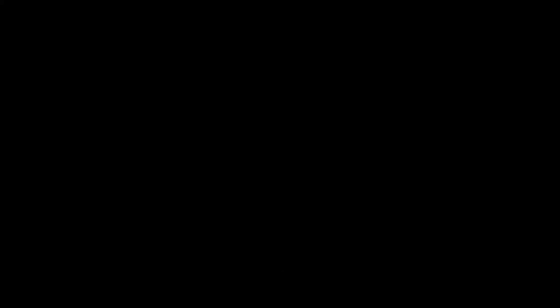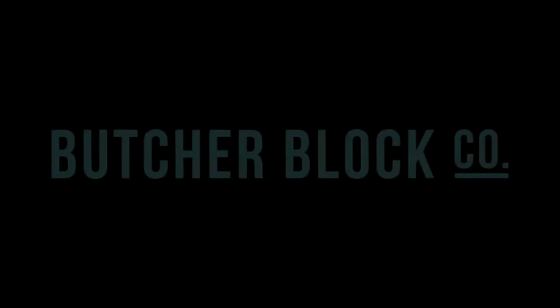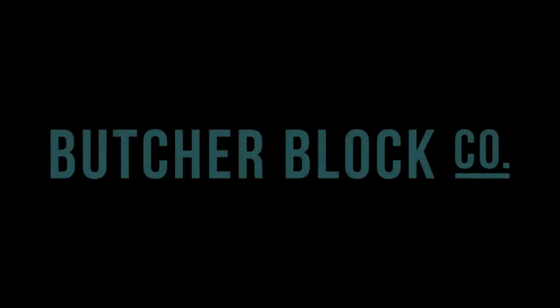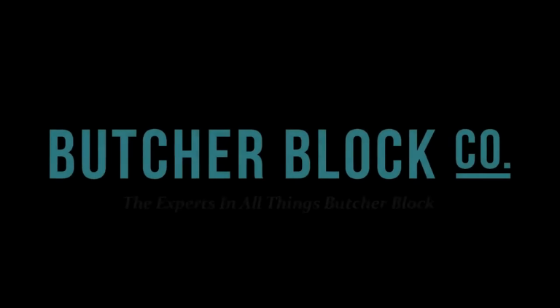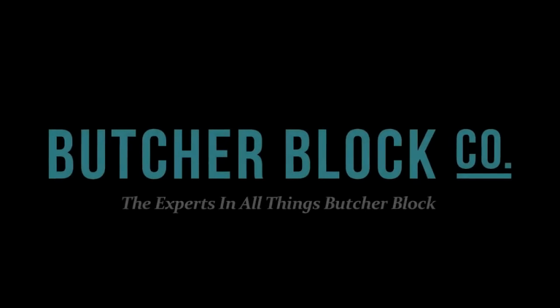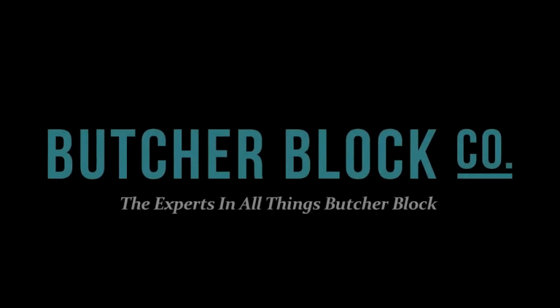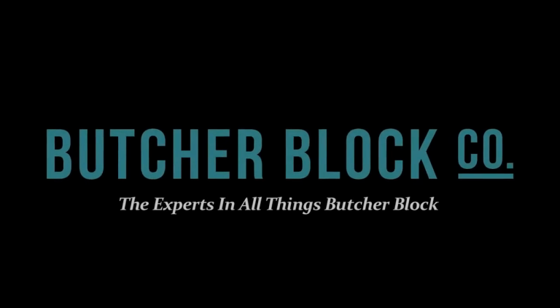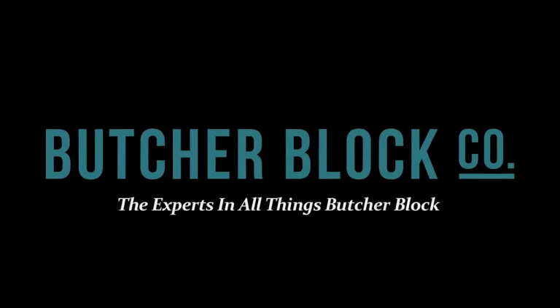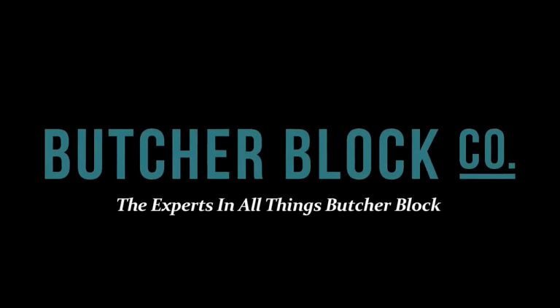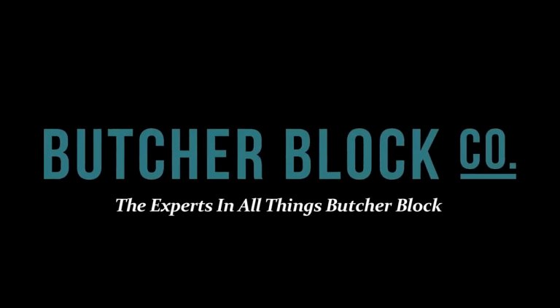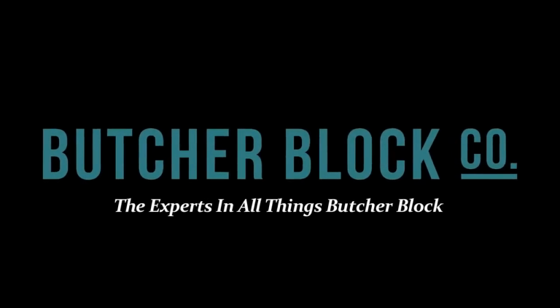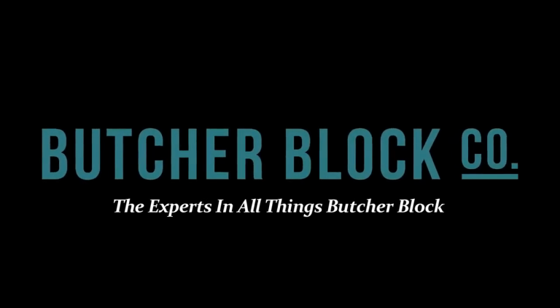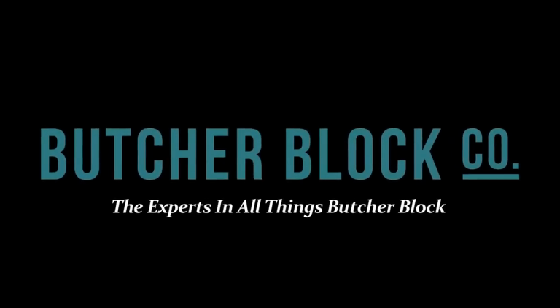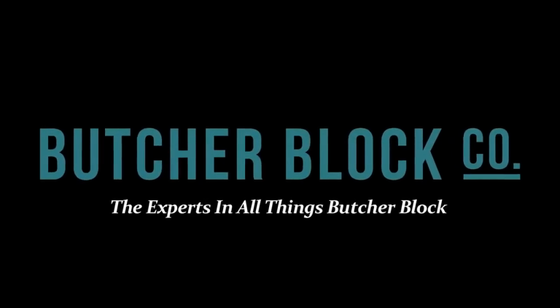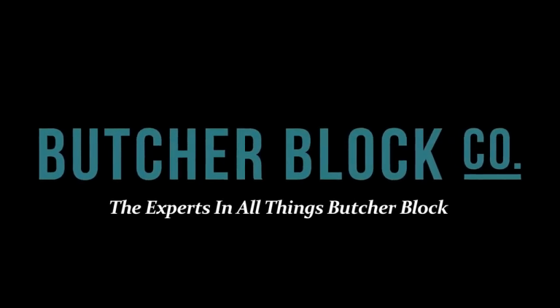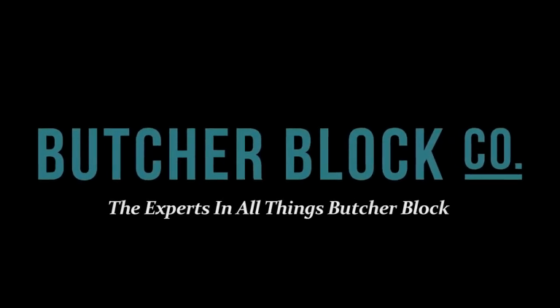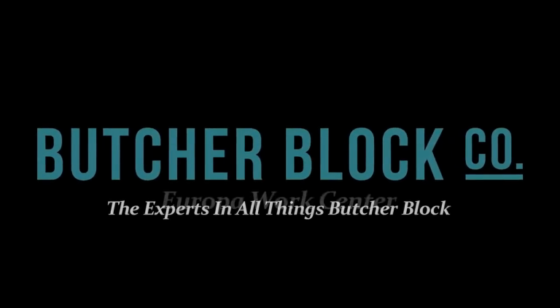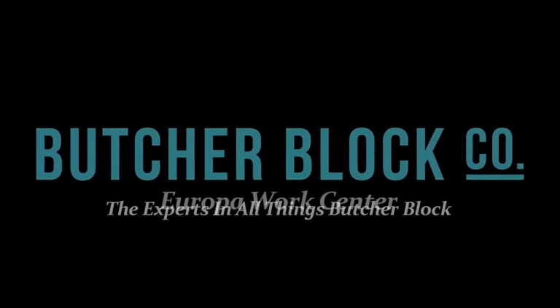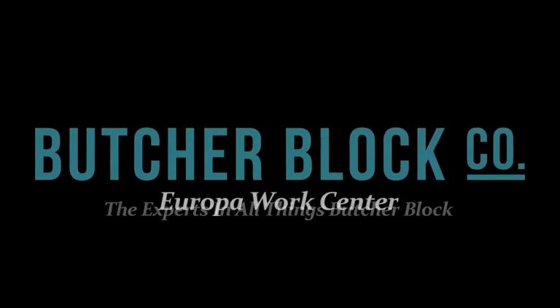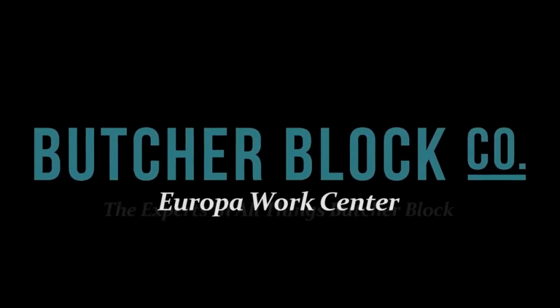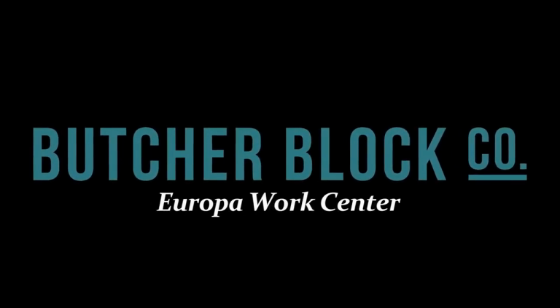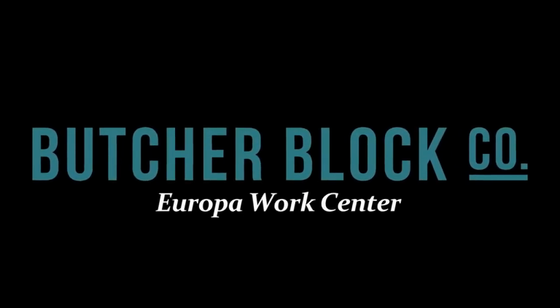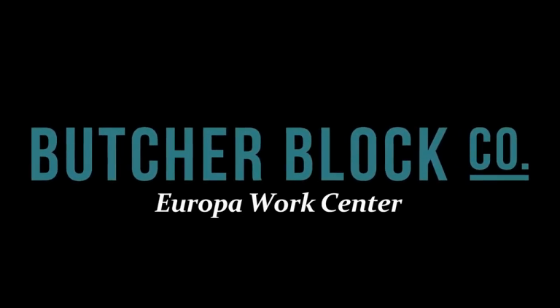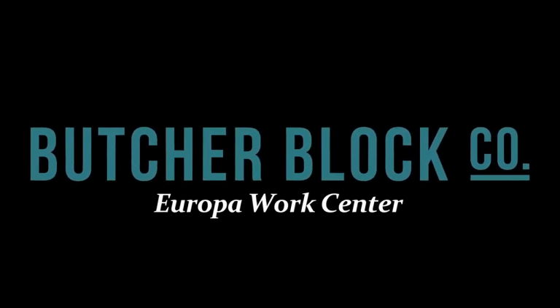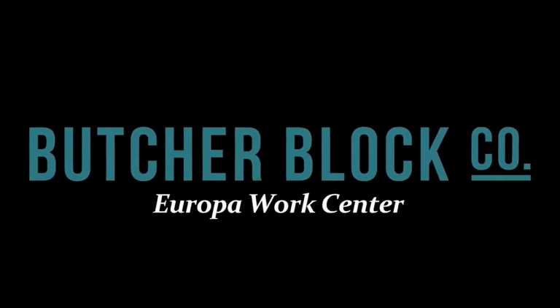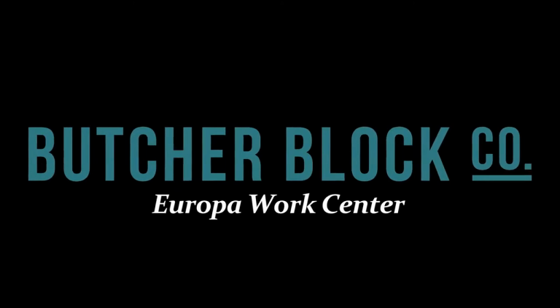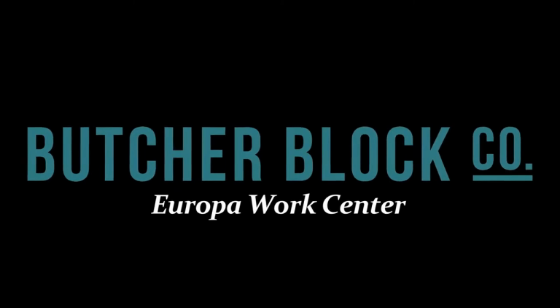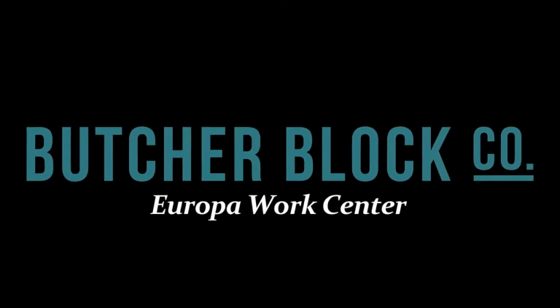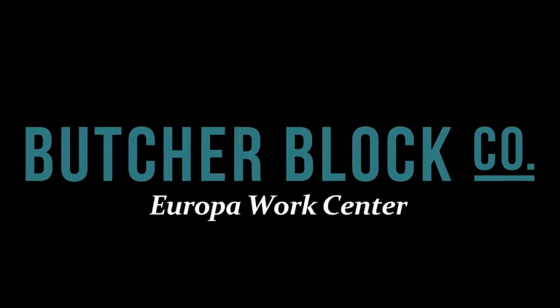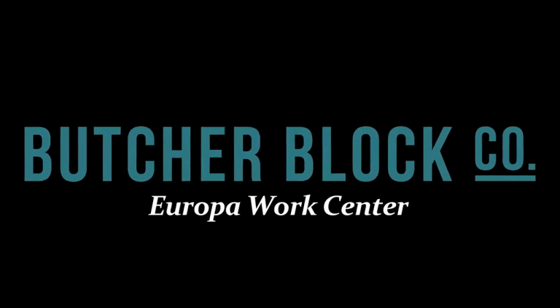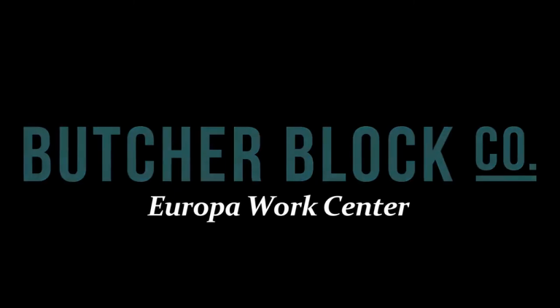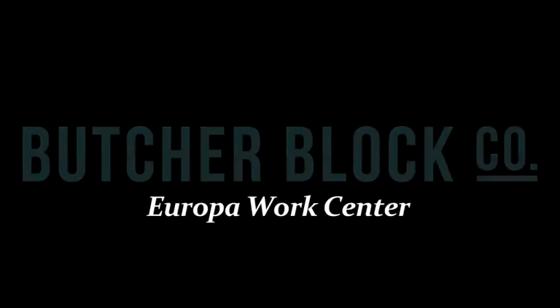ButcherBlock Co., the experts in all things ButcherBlock, reviews Catskill Craftsman's Europa Work Center.